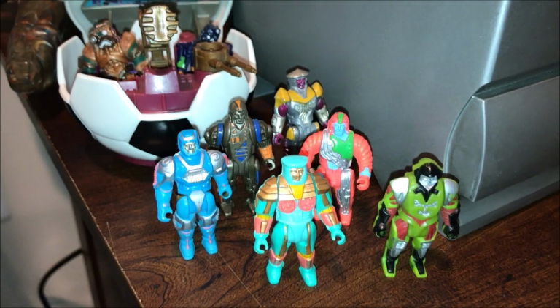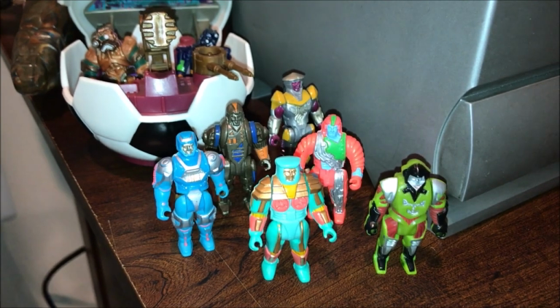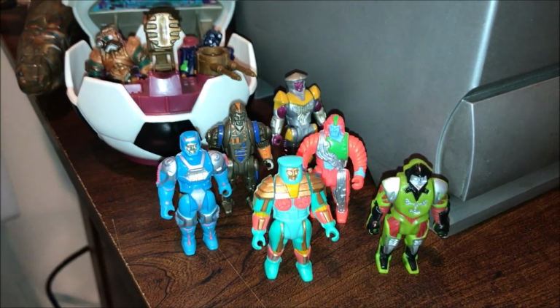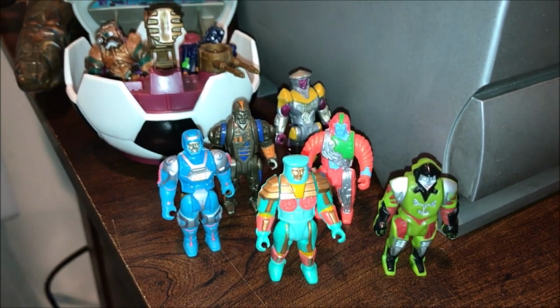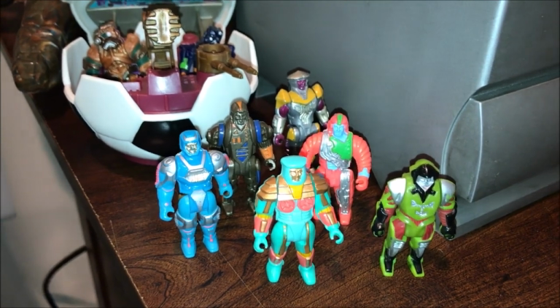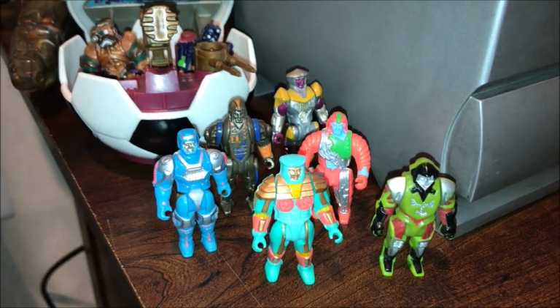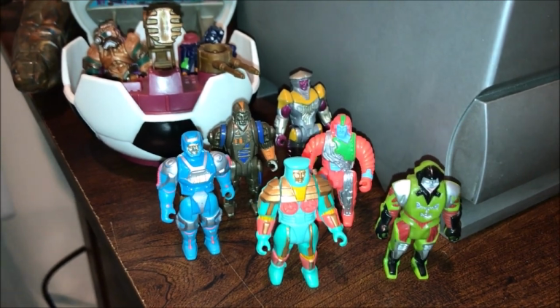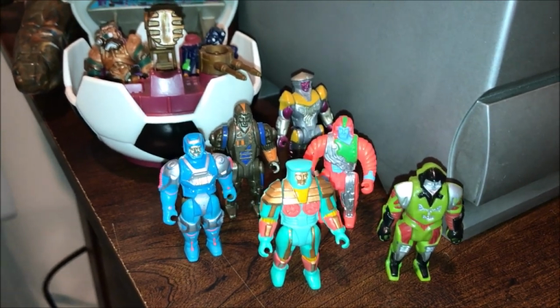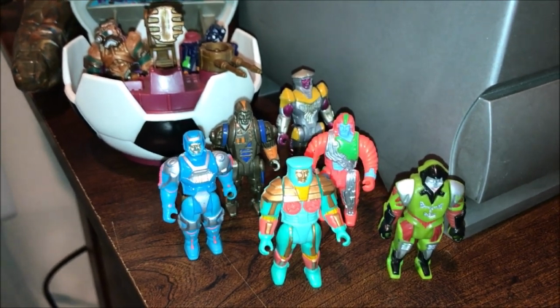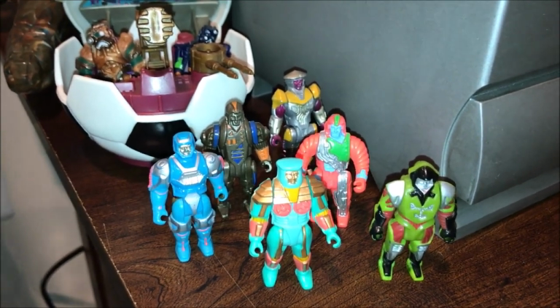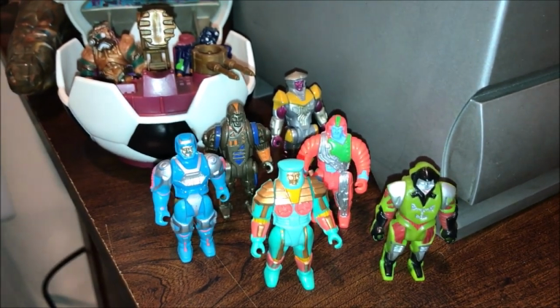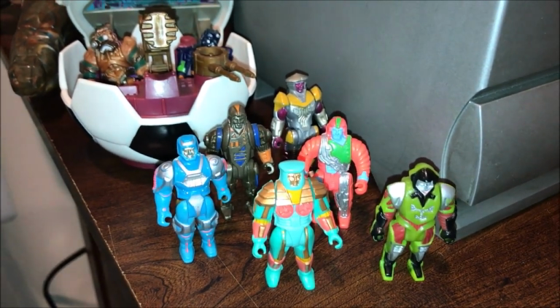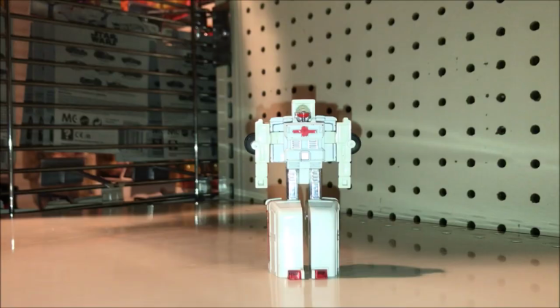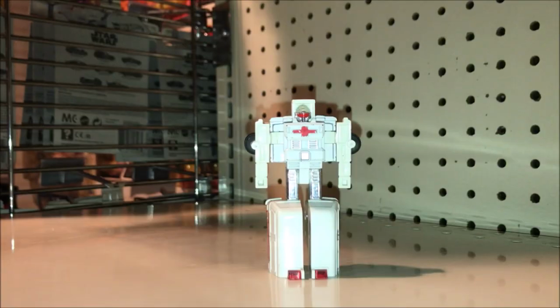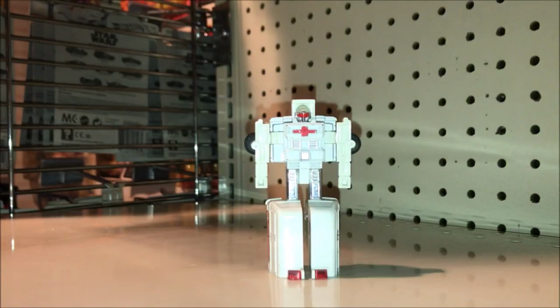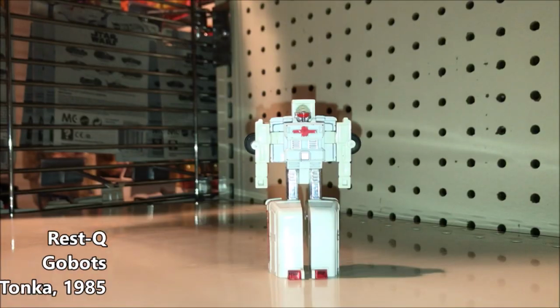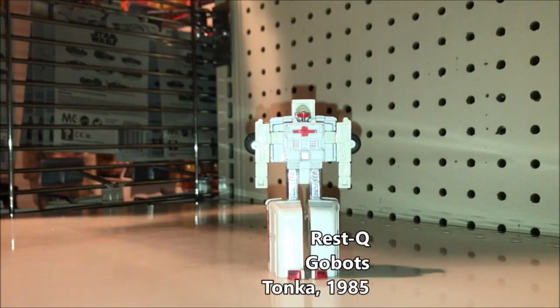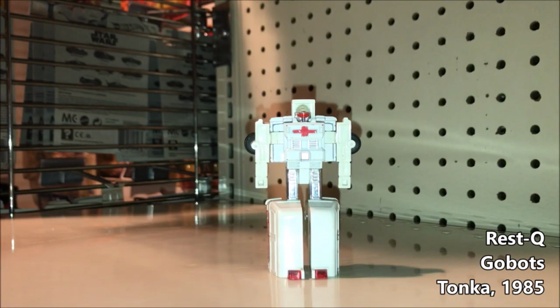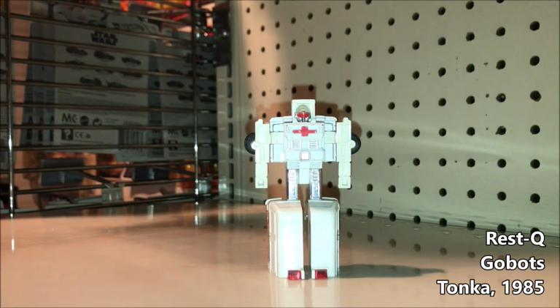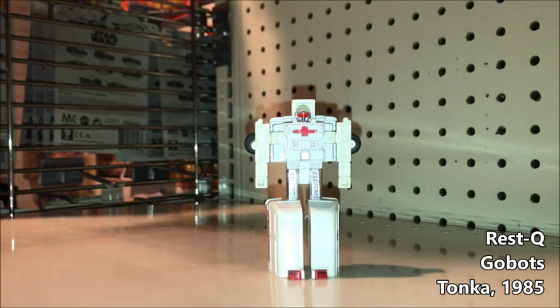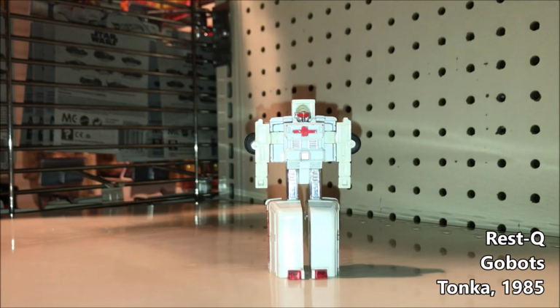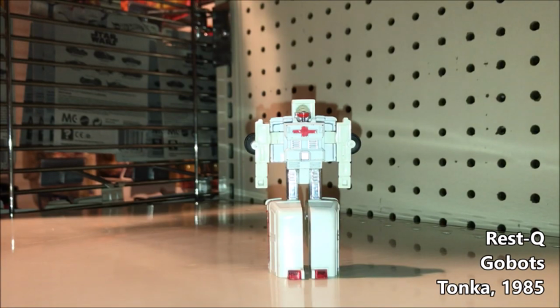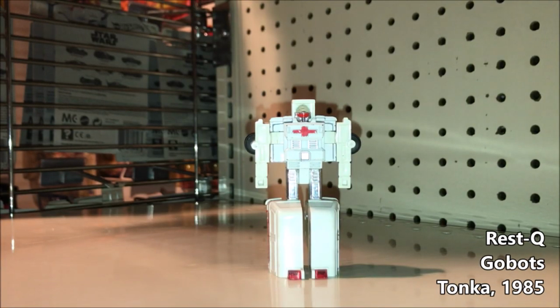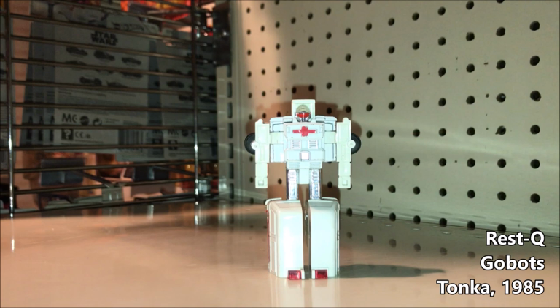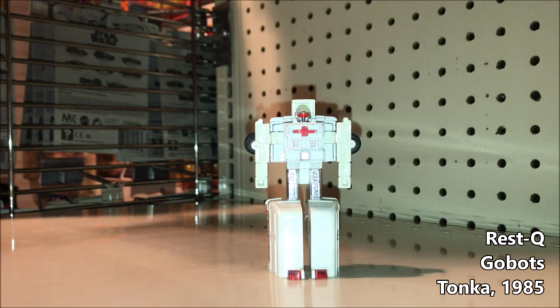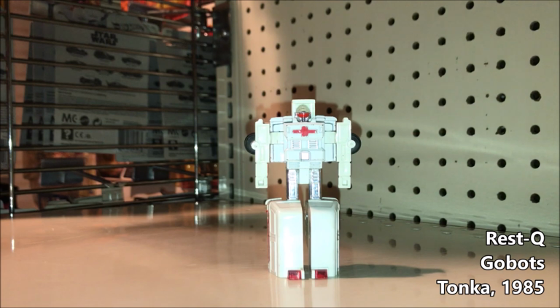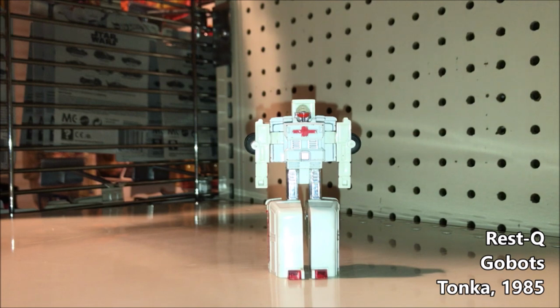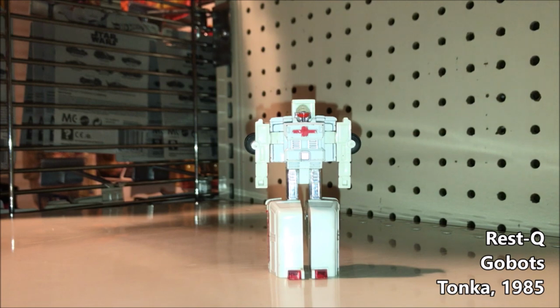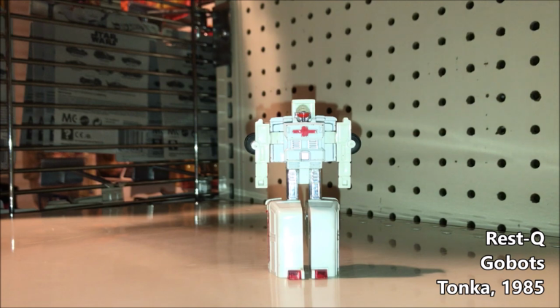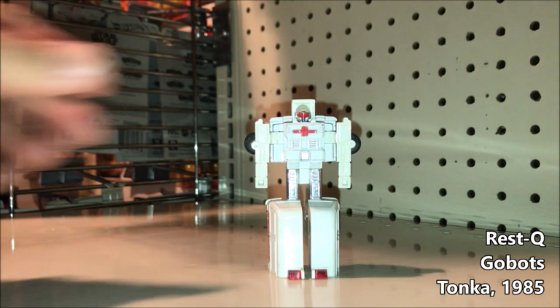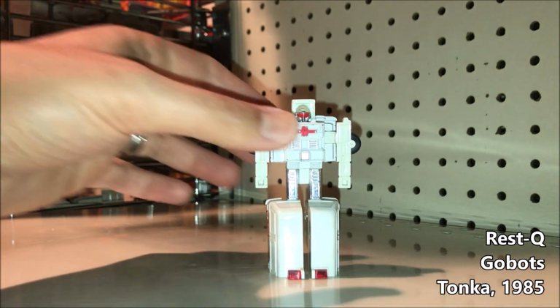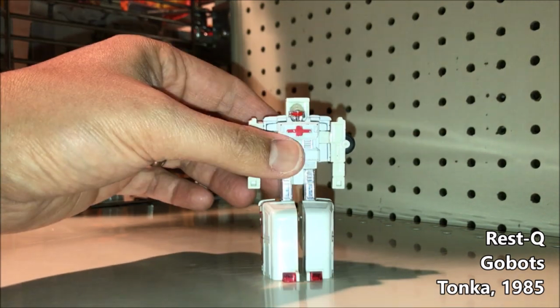I also found this Rescue Guardian GoBots figure. He transforms from heroic guardian to ambulance — just like that.